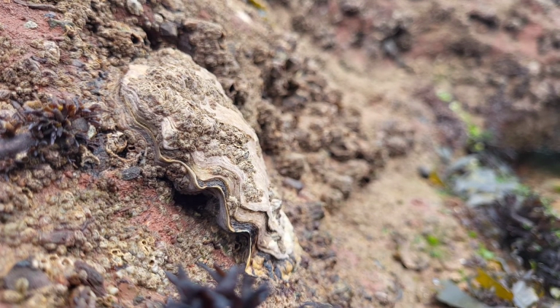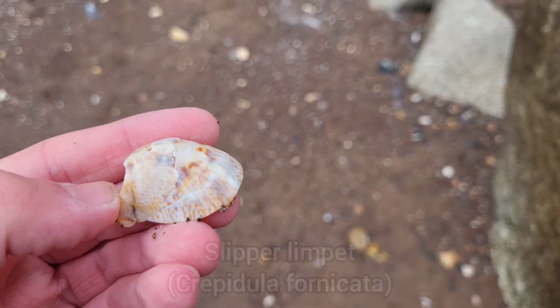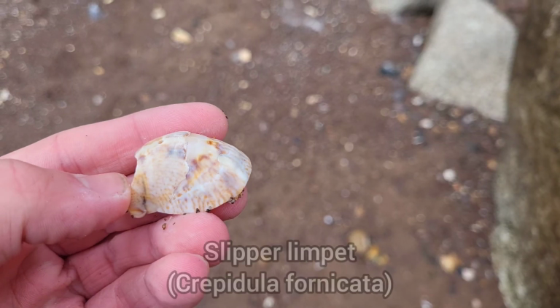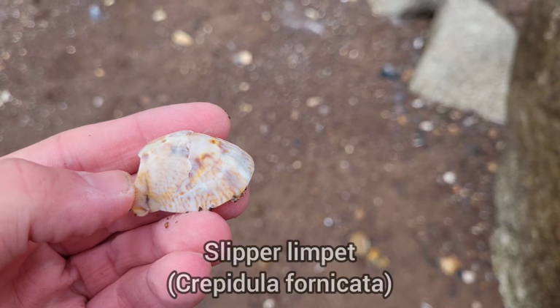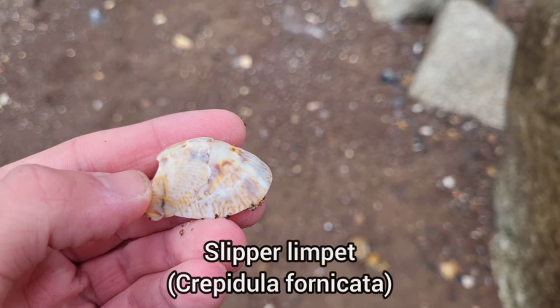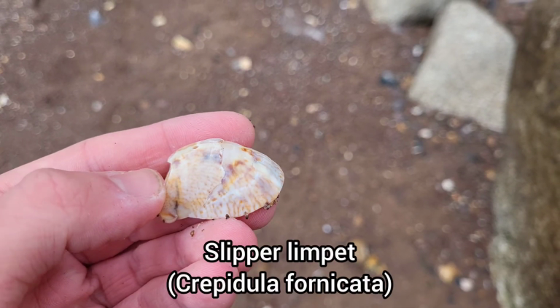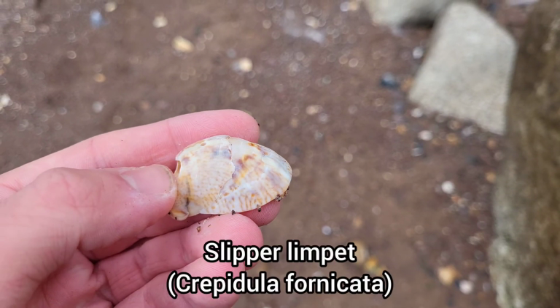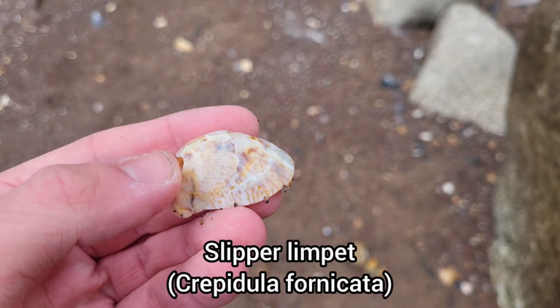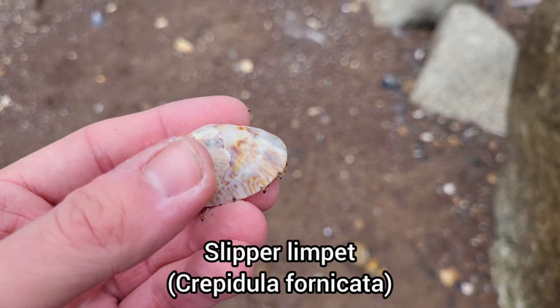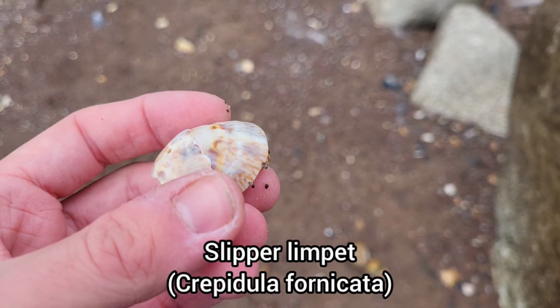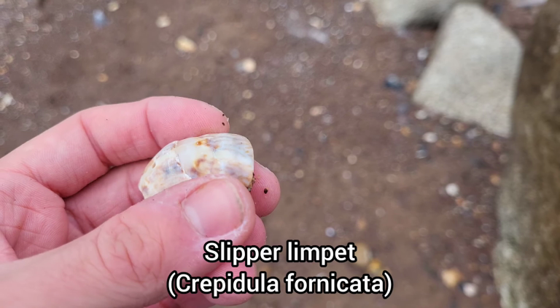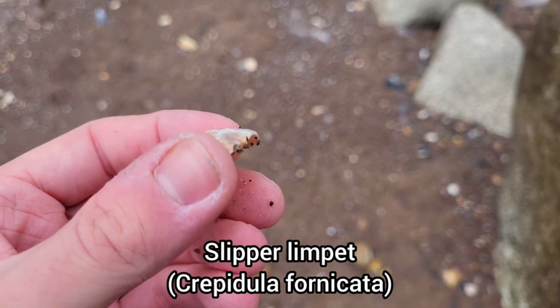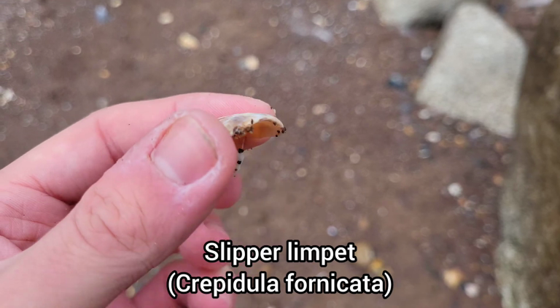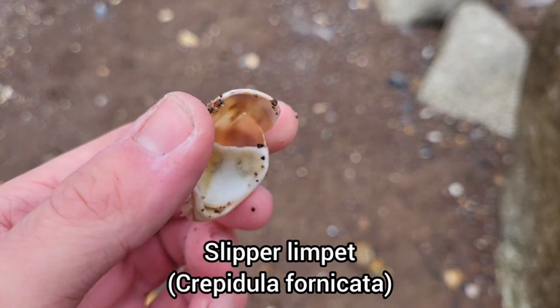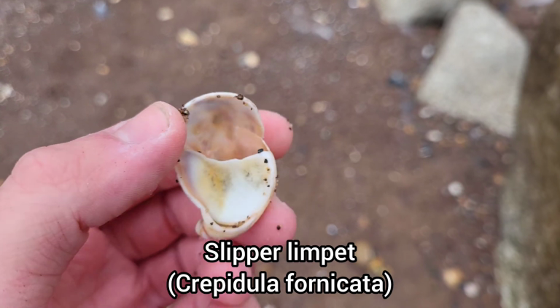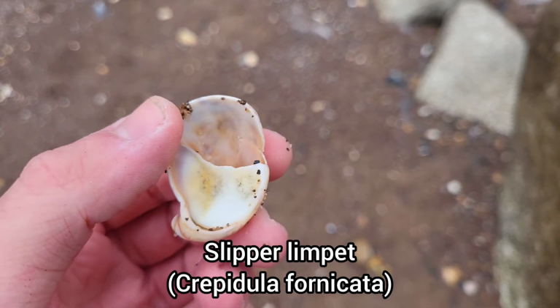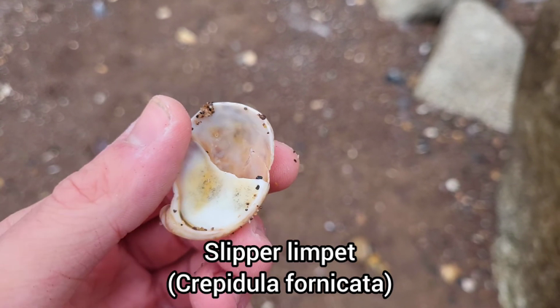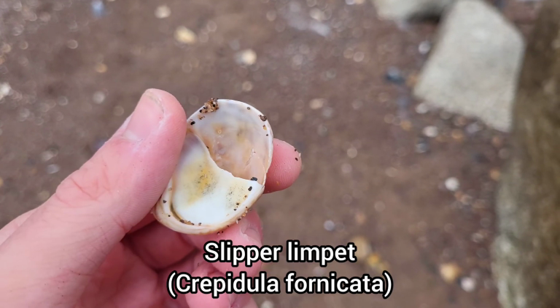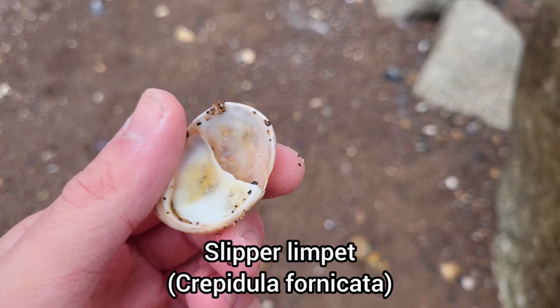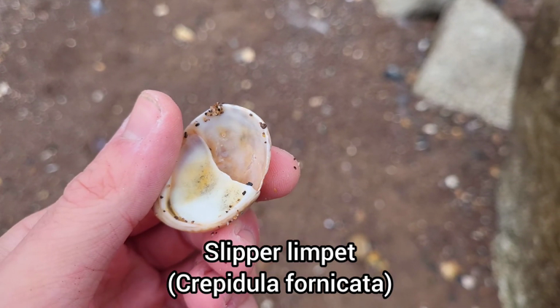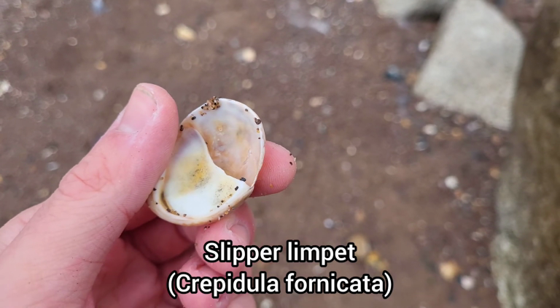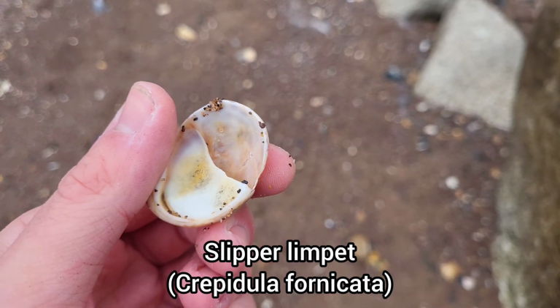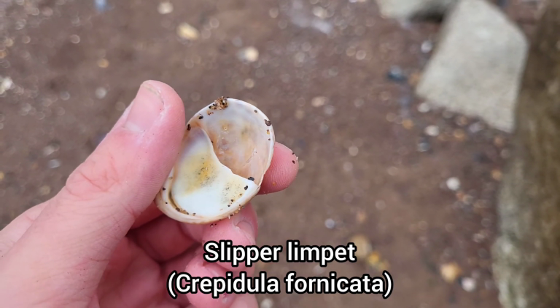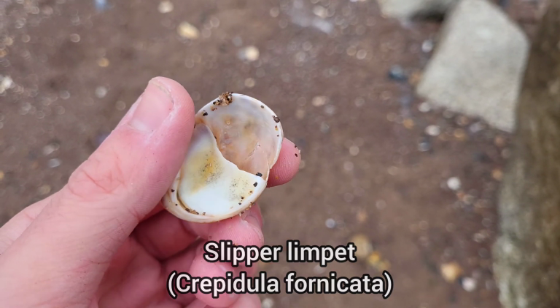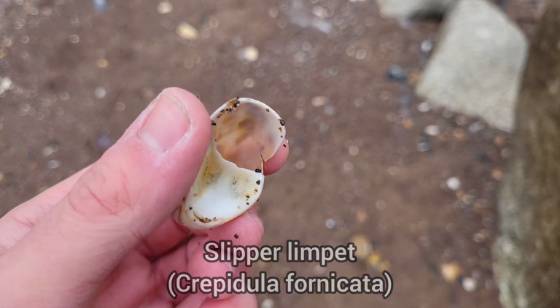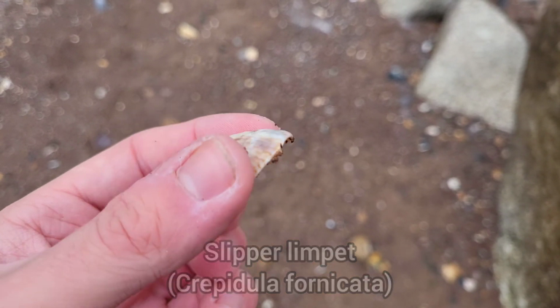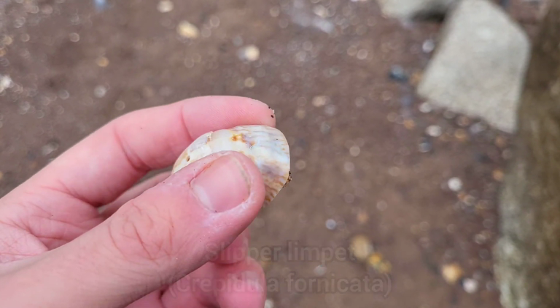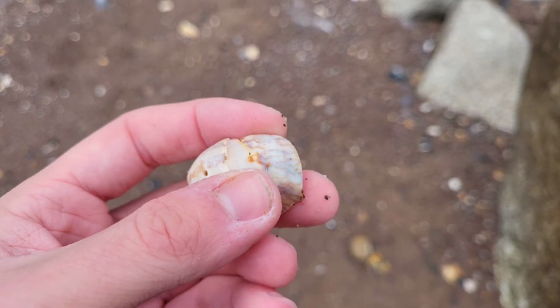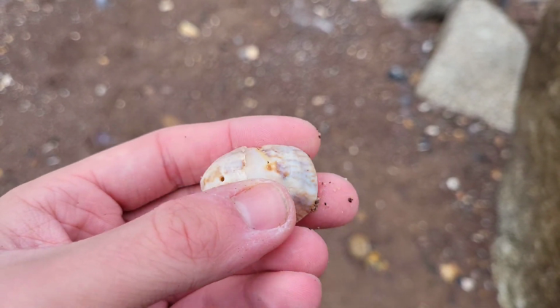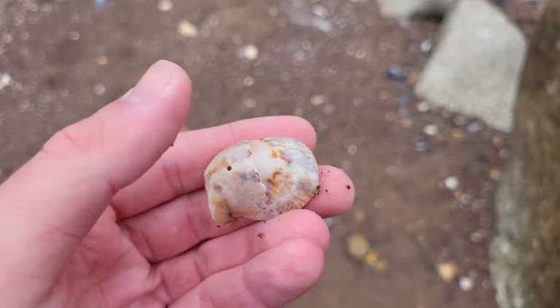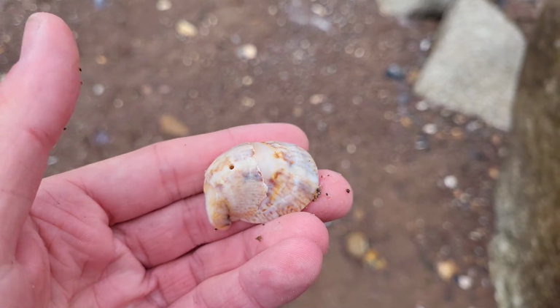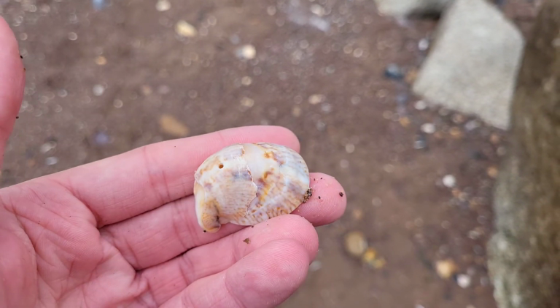Slipper limpet shells are commonly found scattered around this beach, although it's quite difficult to find them alive.